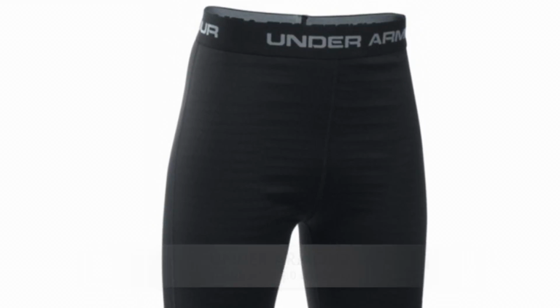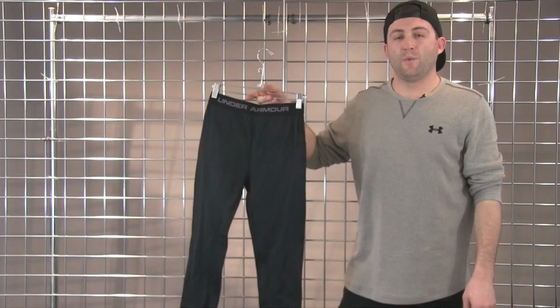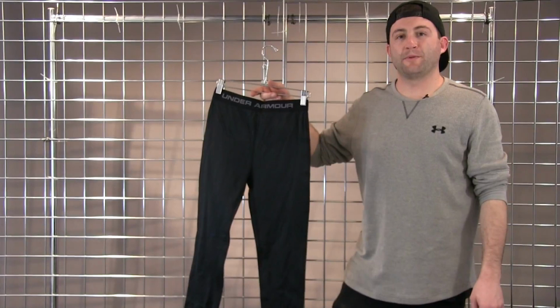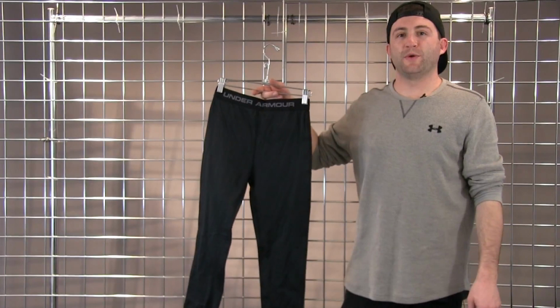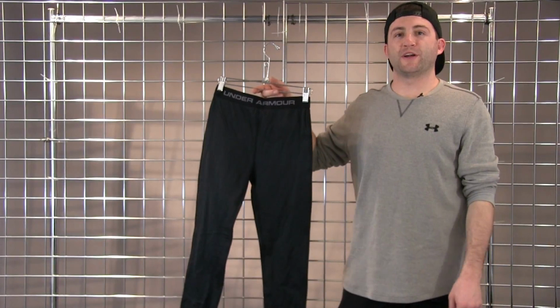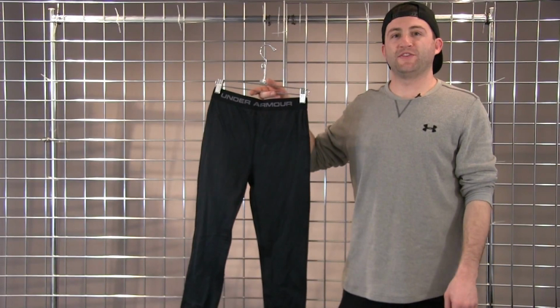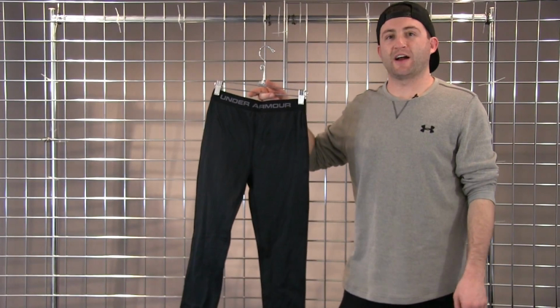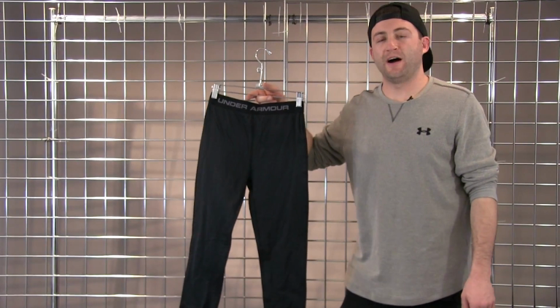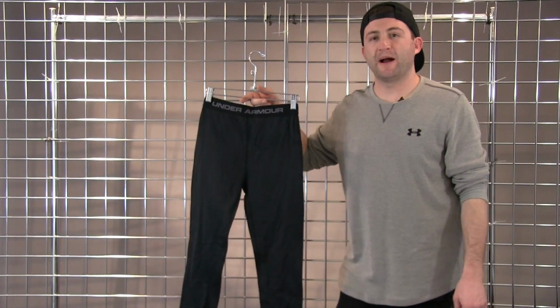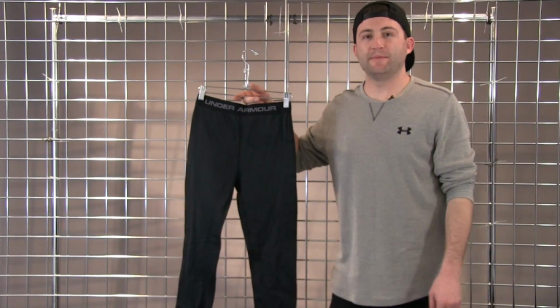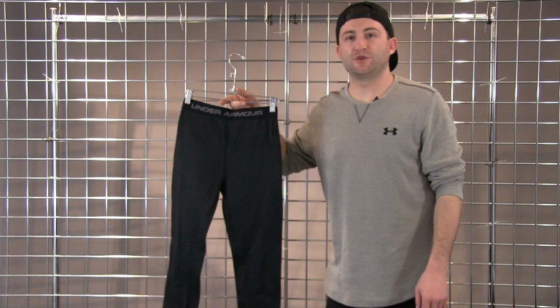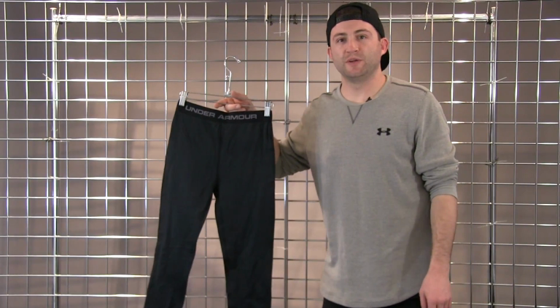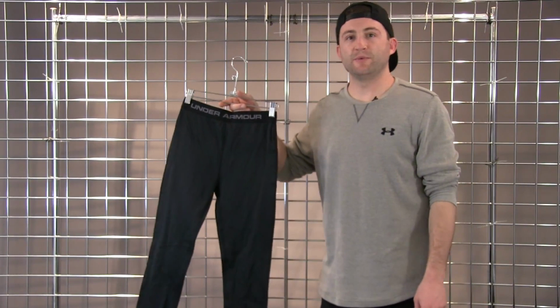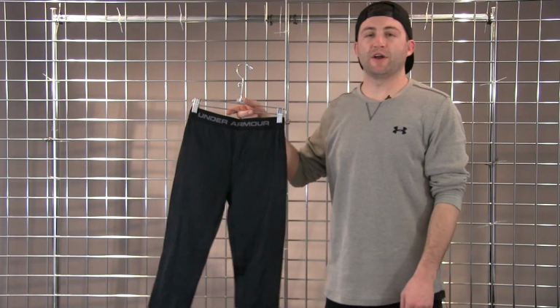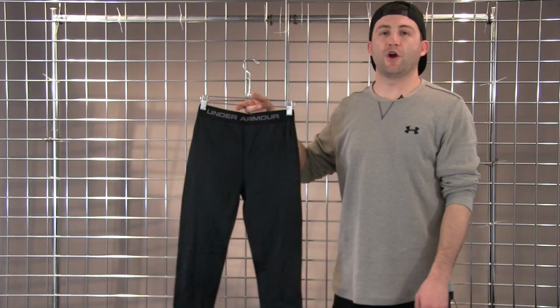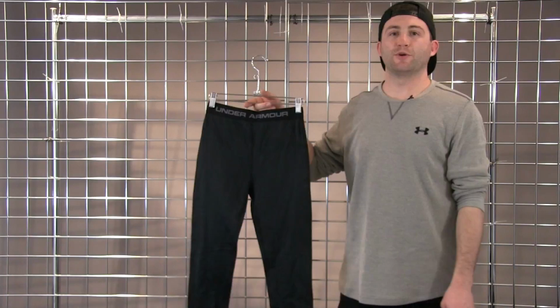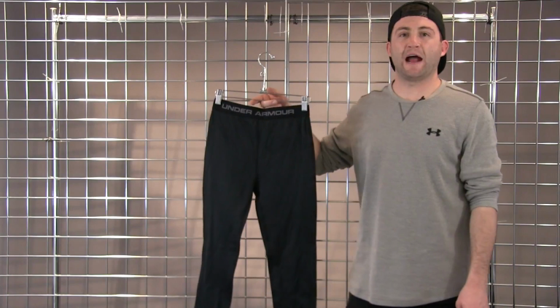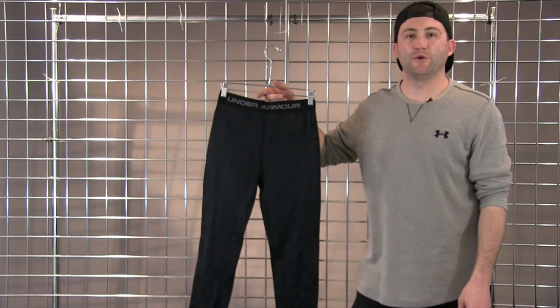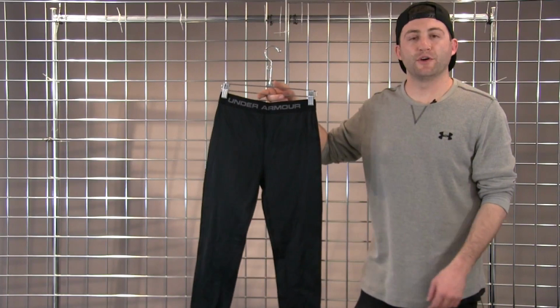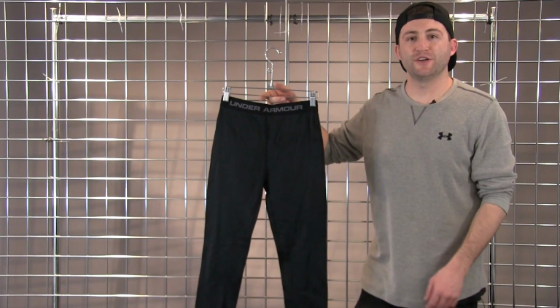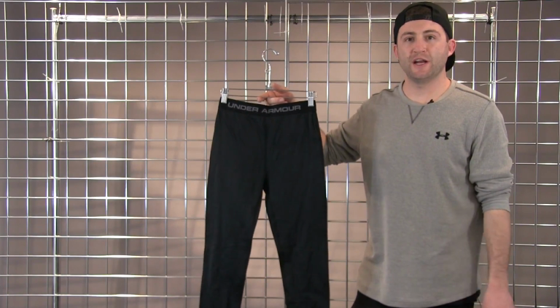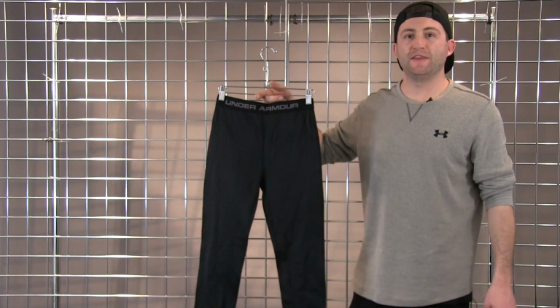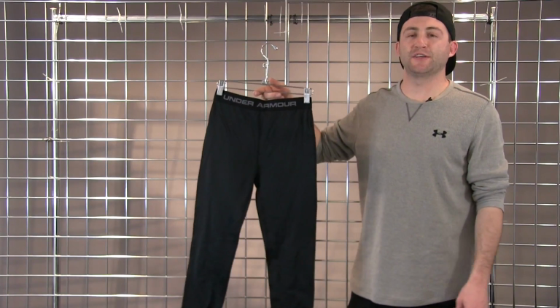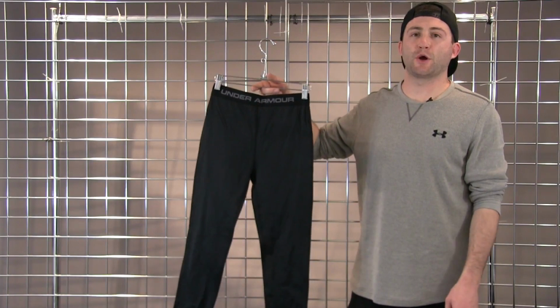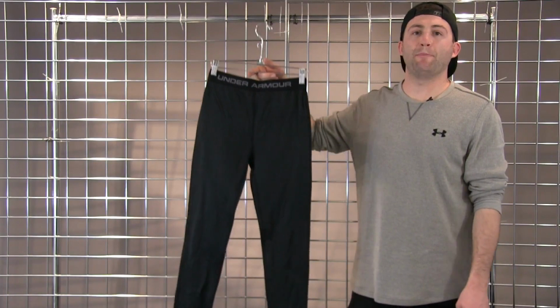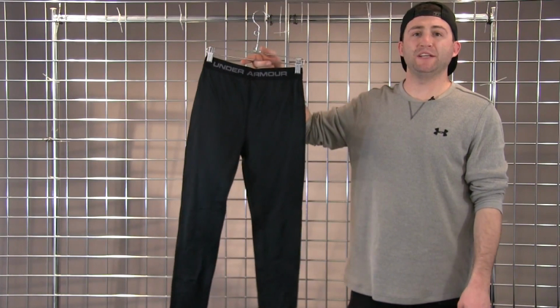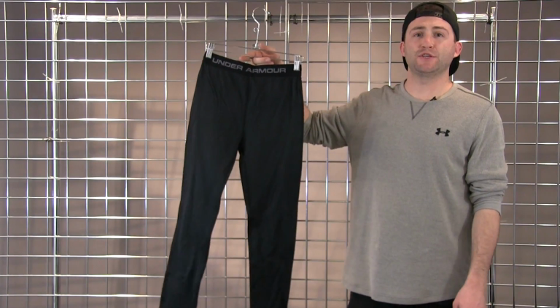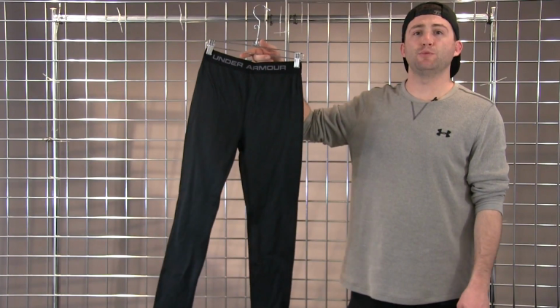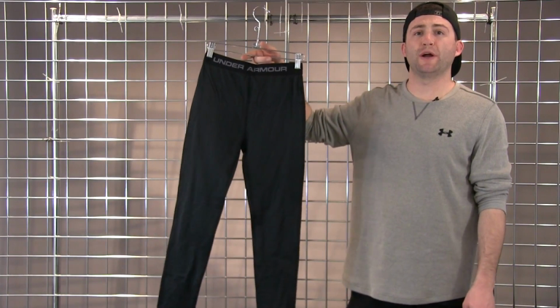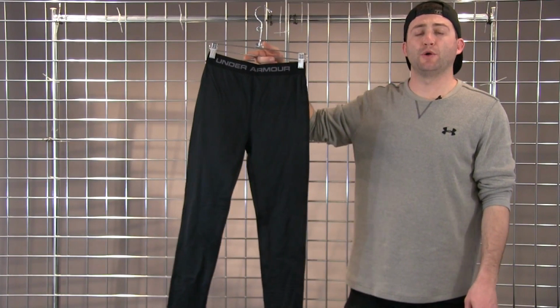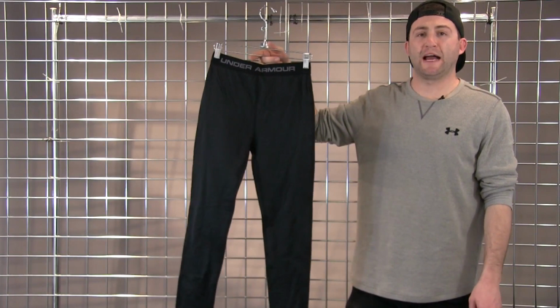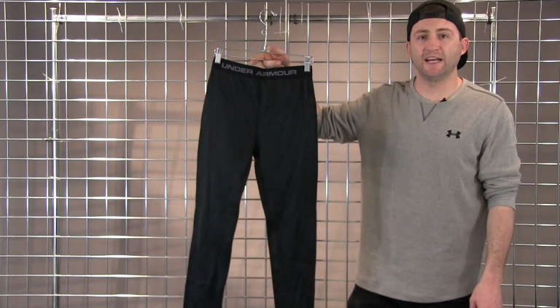Welcome to WinterKids.com. My name is Julian with Under Armour's Outdoor Division, and this is our Base 2.0 Legging.